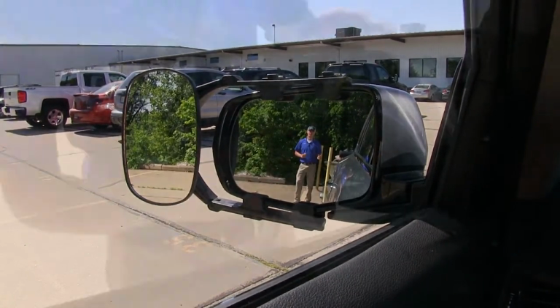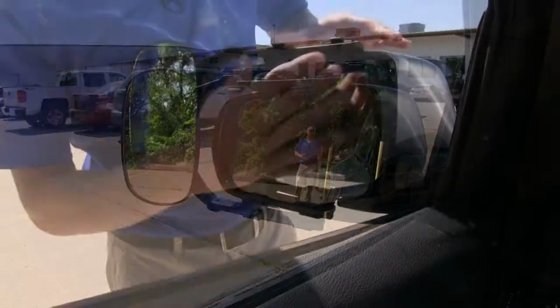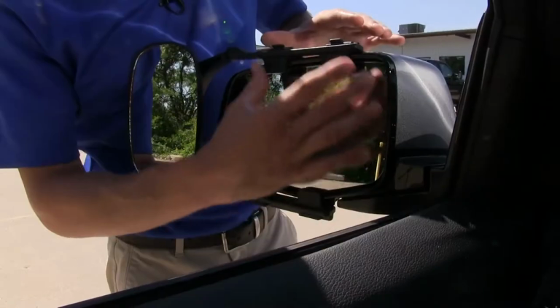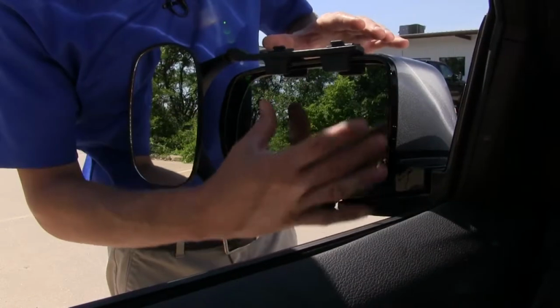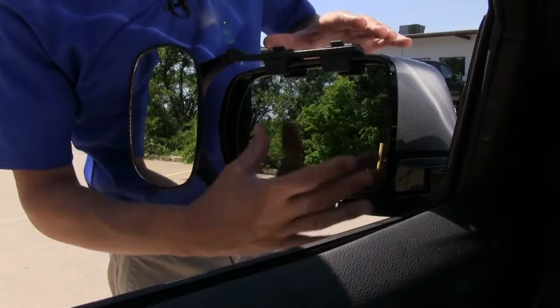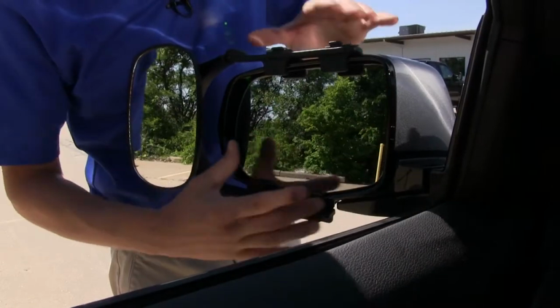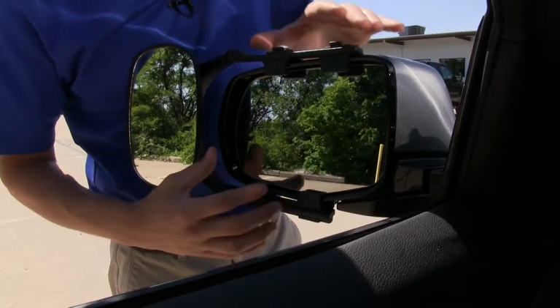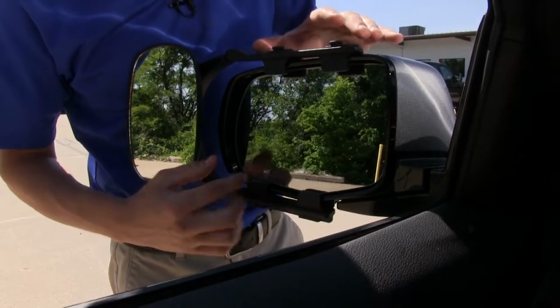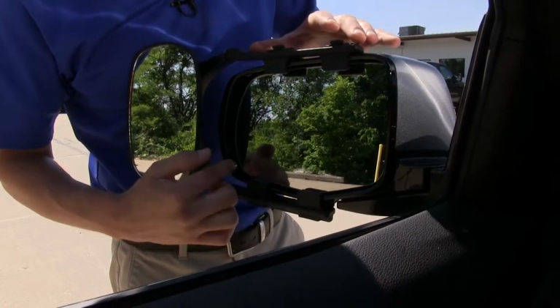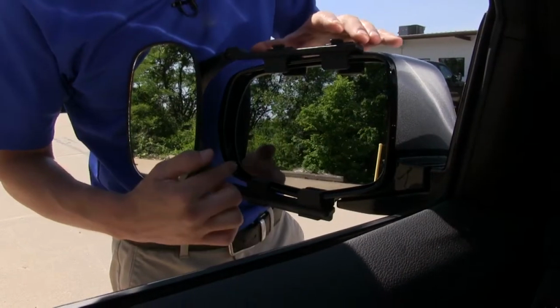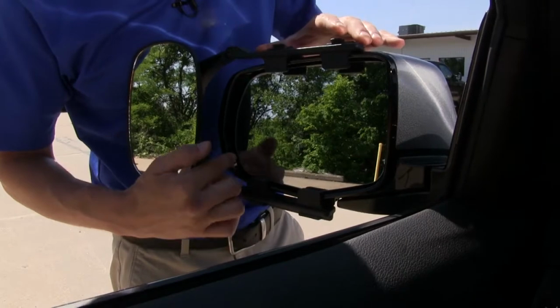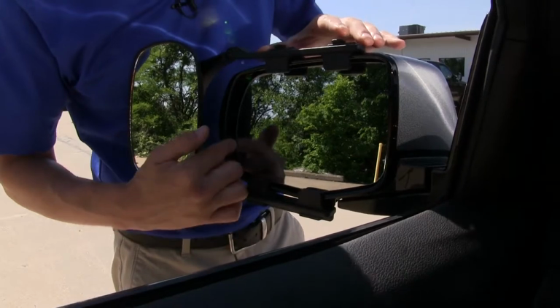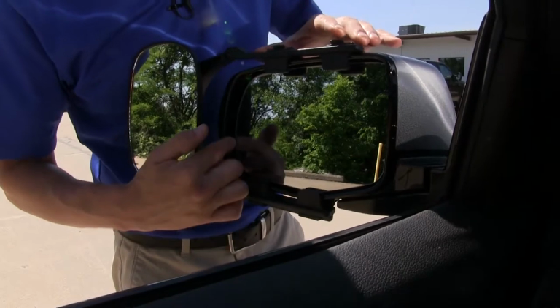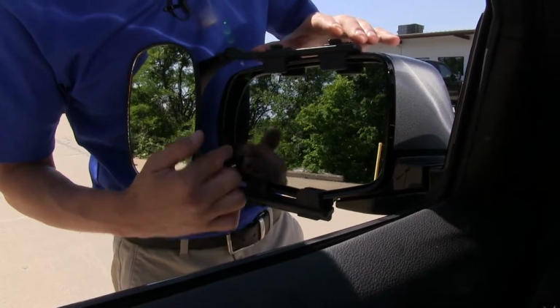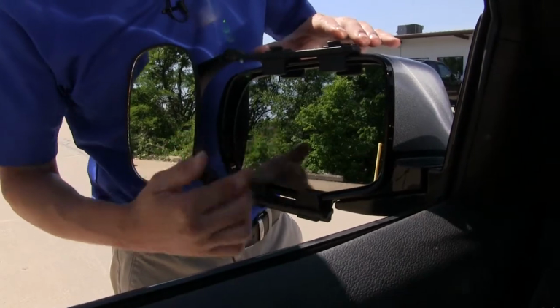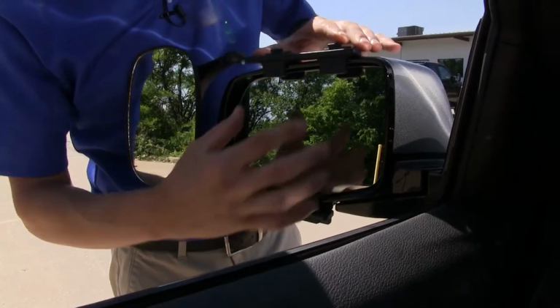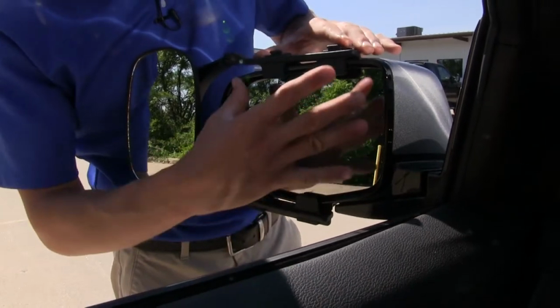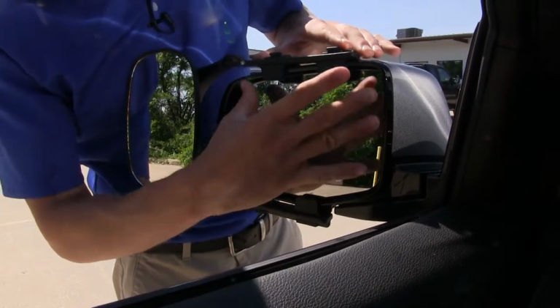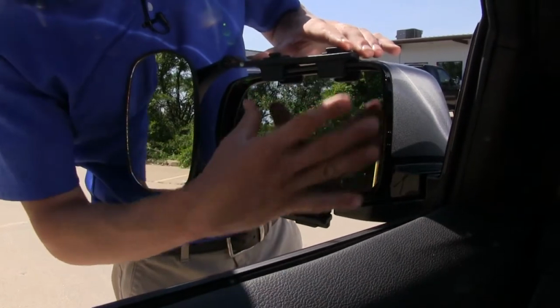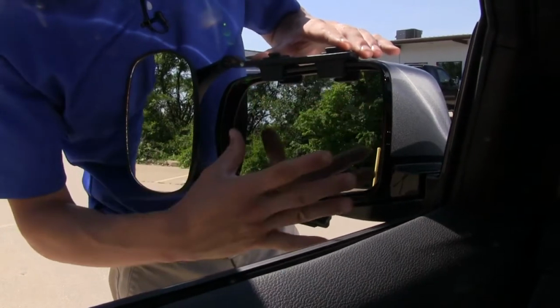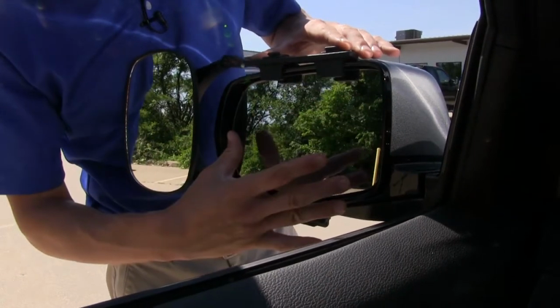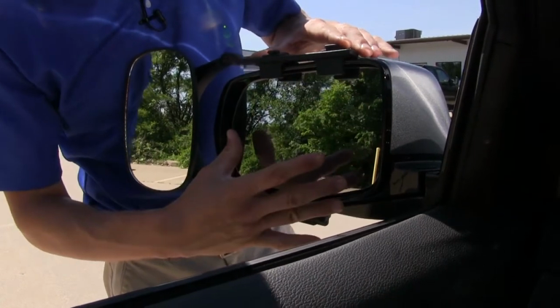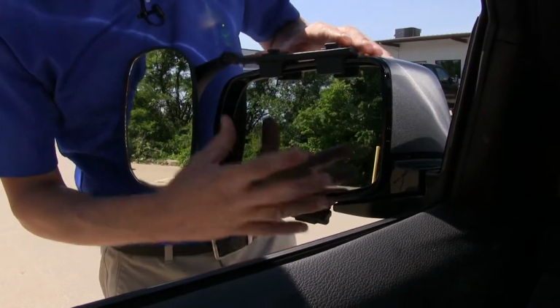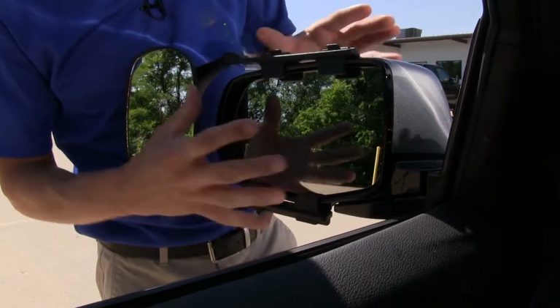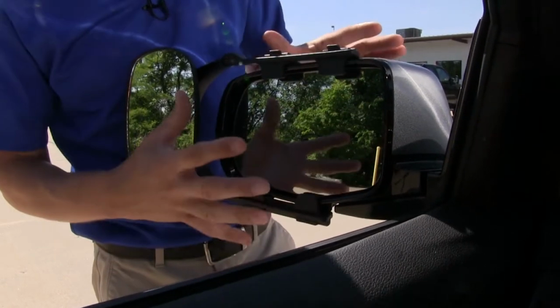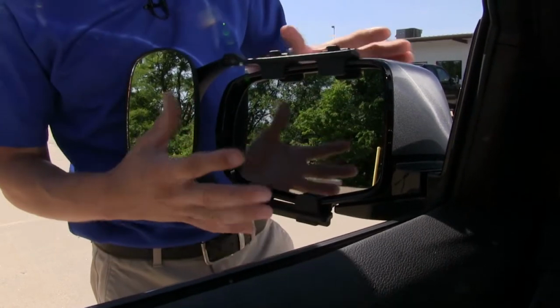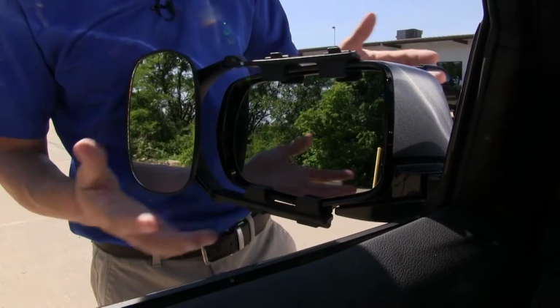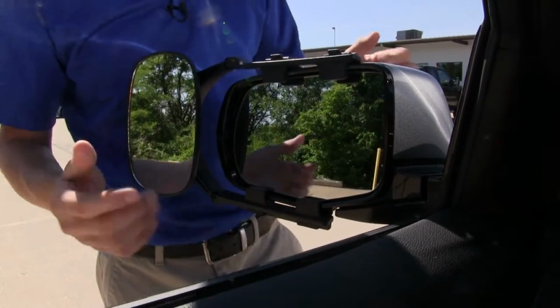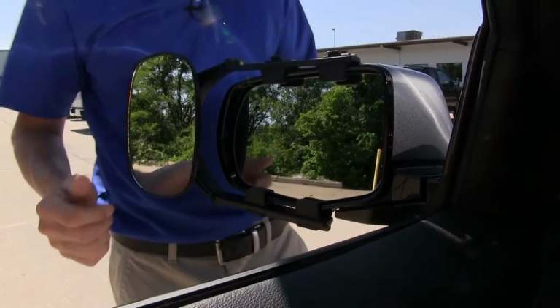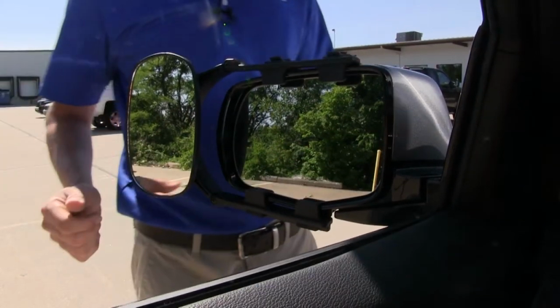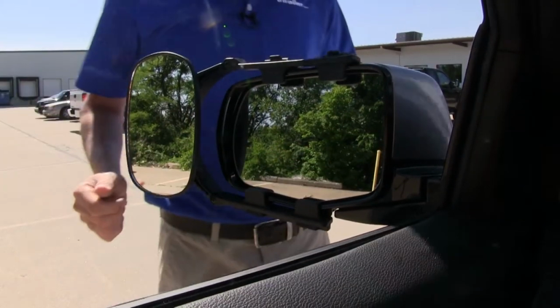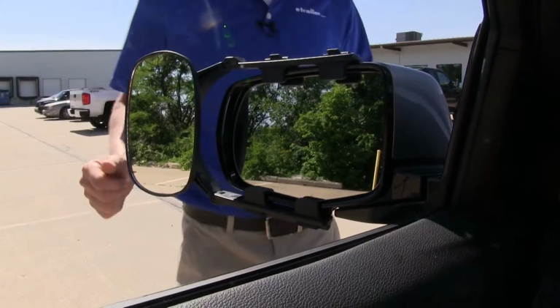The four tabs are not going to interfere with the operation or movement of our factory mirror, and we can even still fold it in.